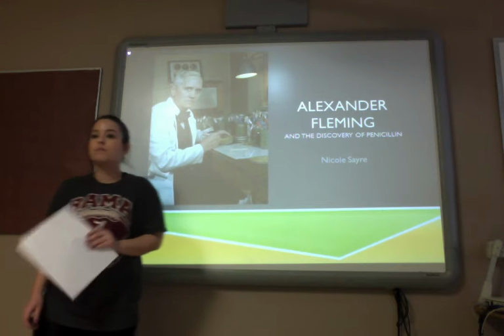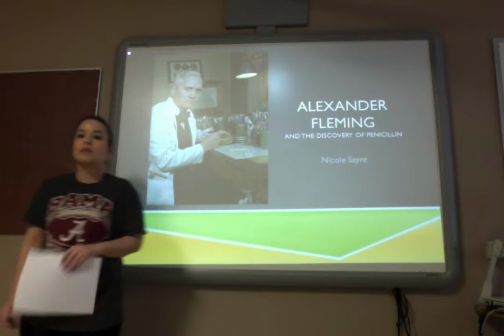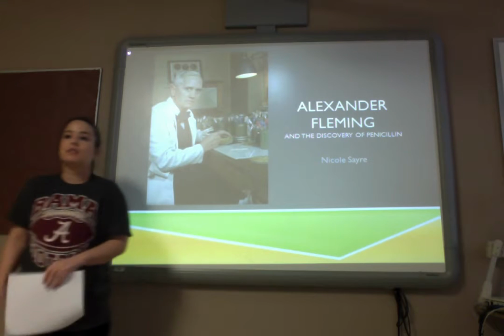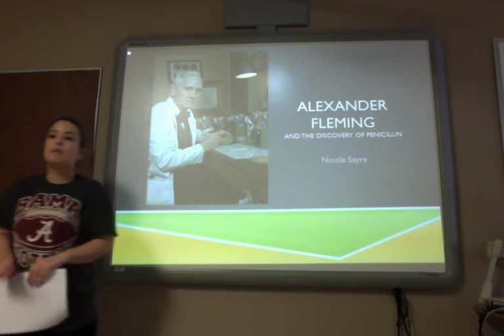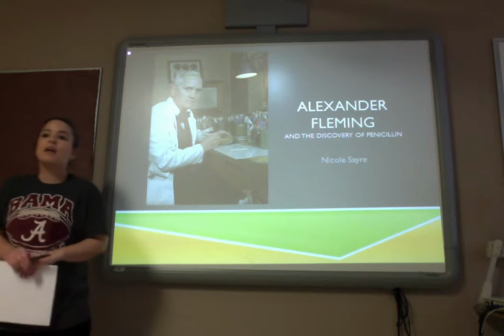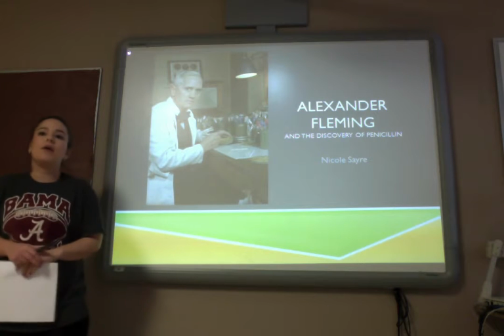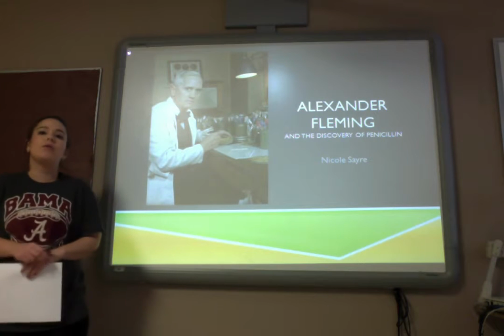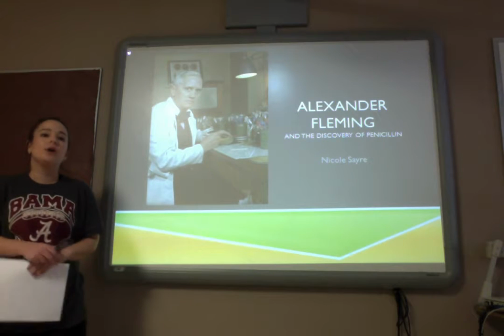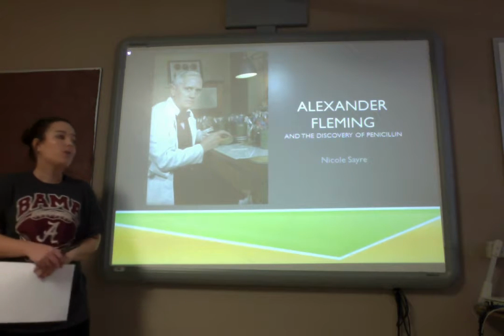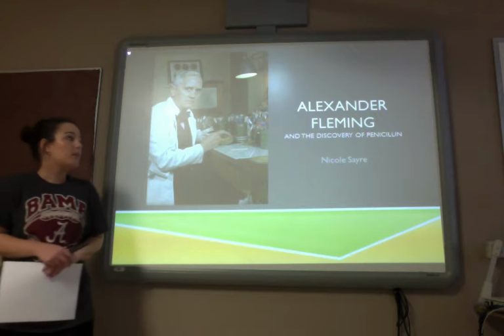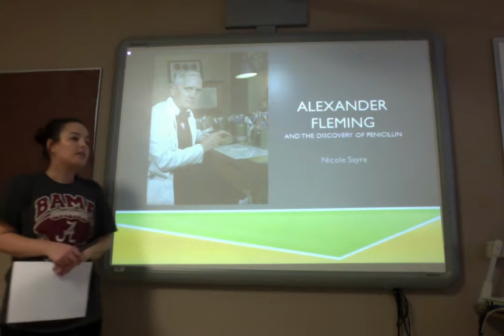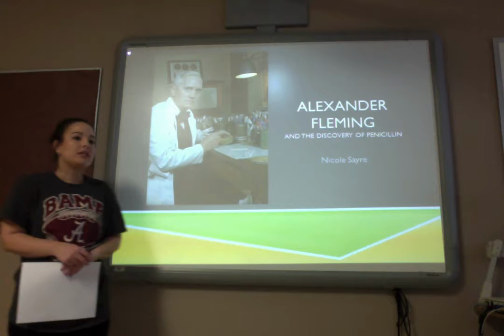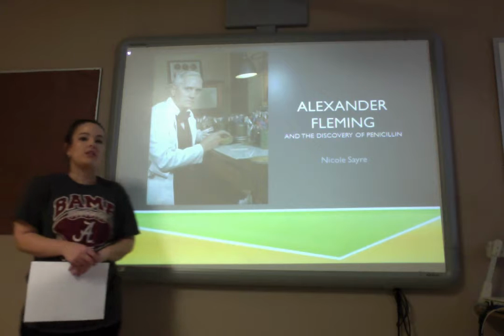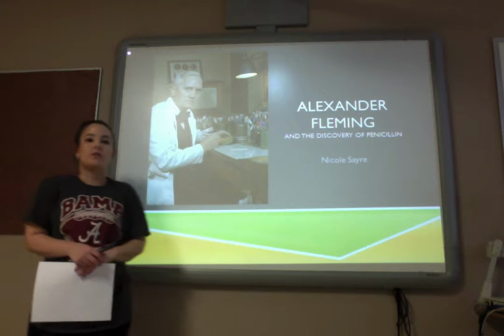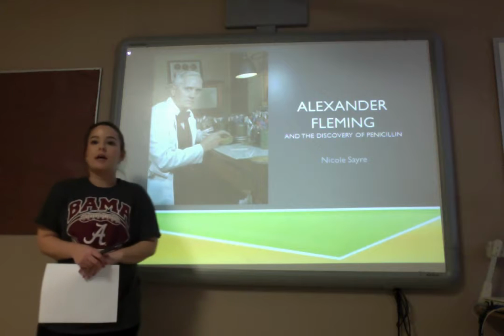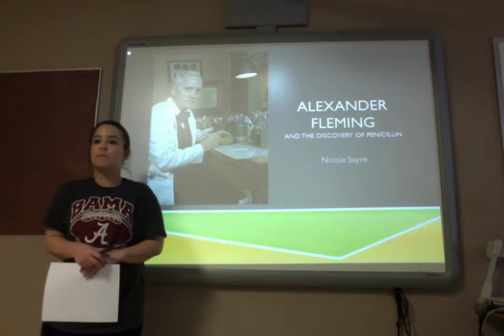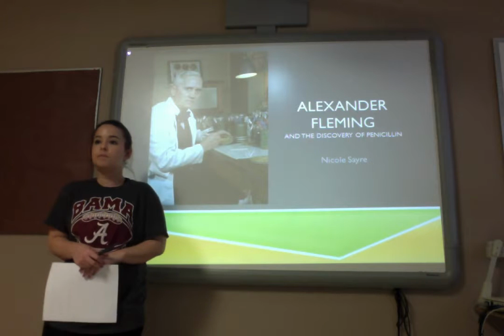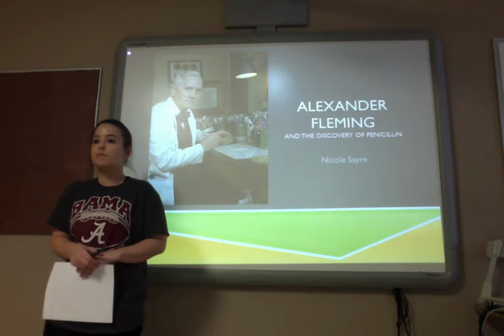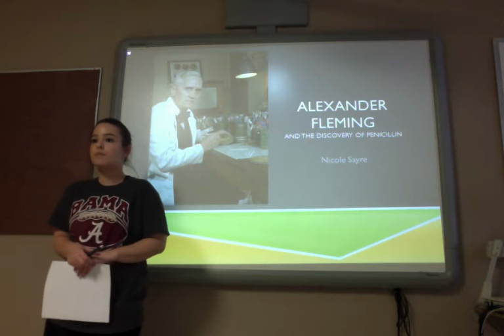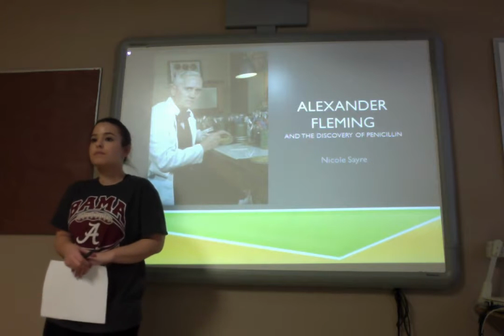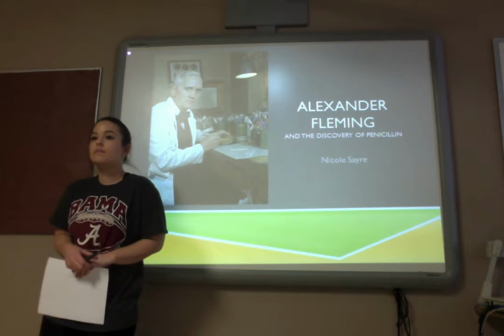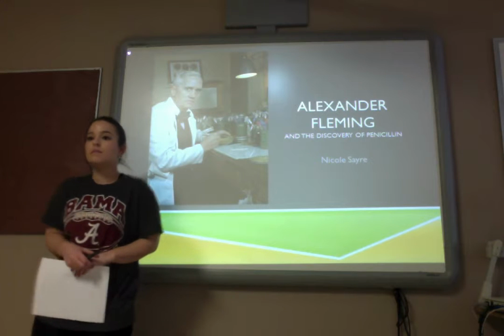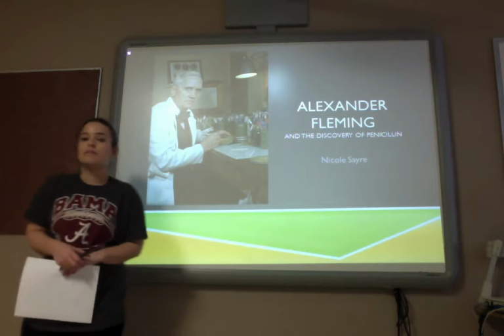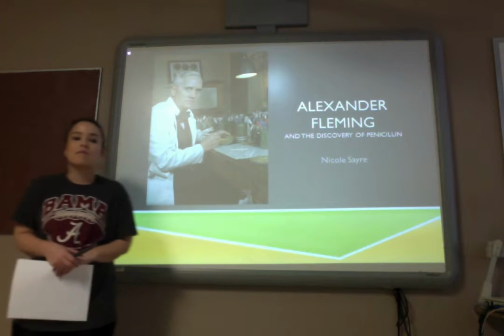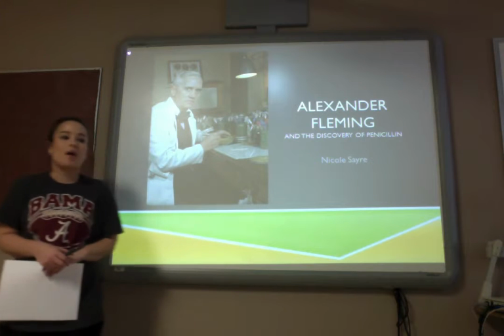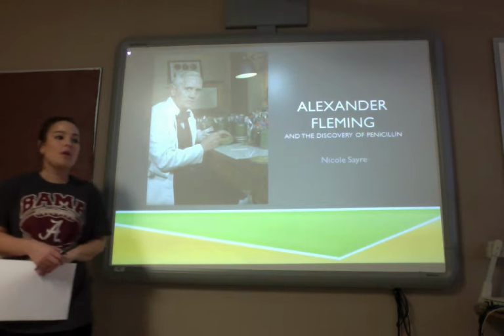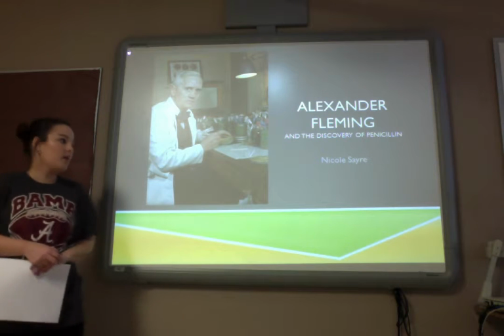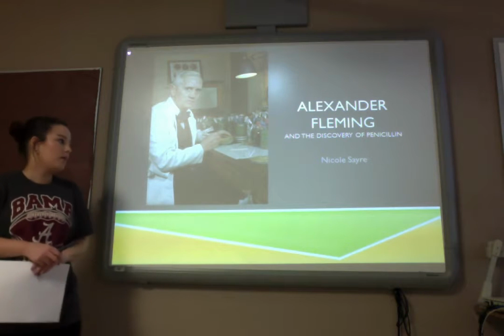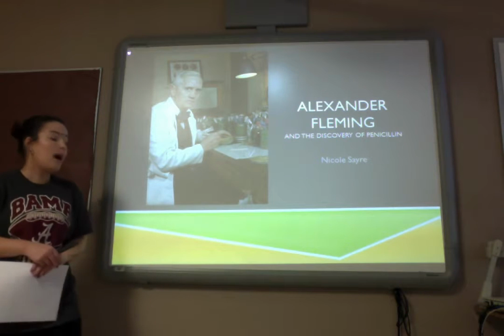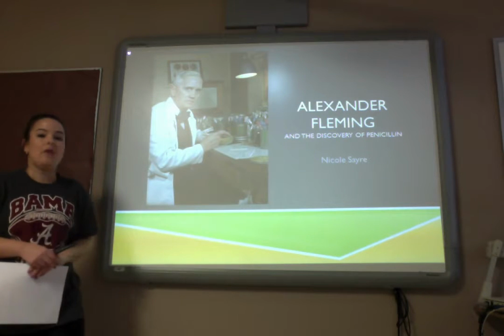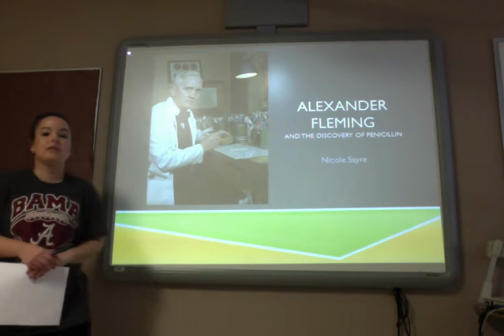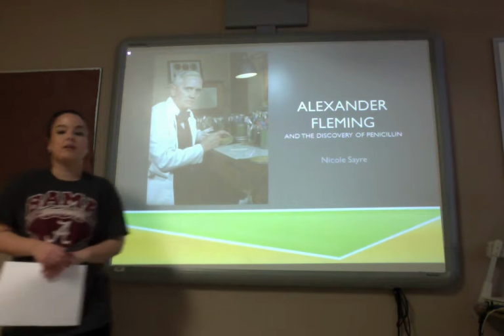Does anybody know what penicillin is used for today? No? Okay, well I will tell you.